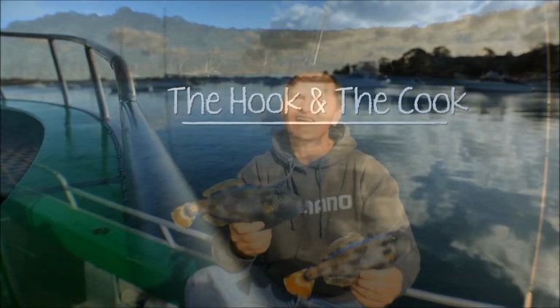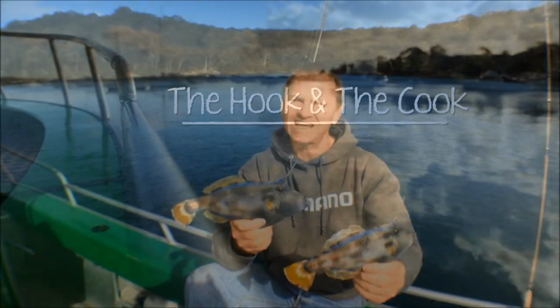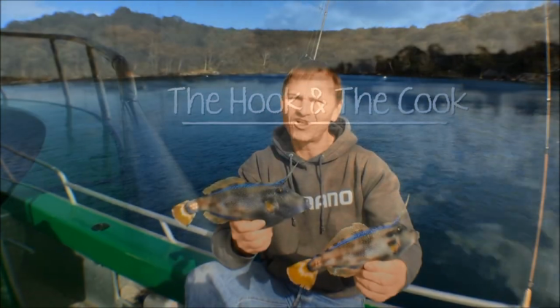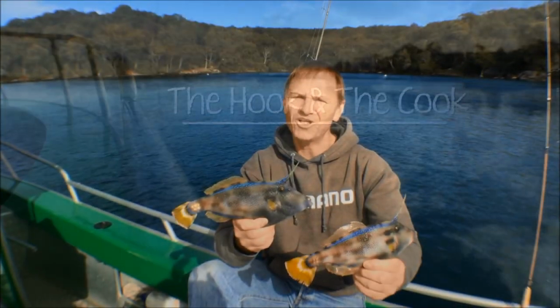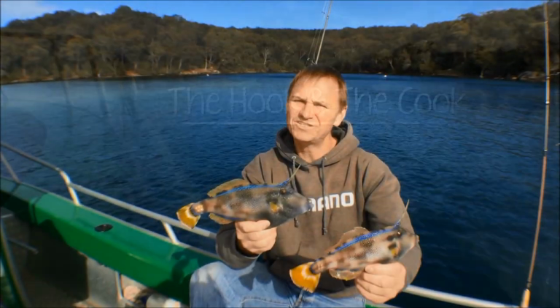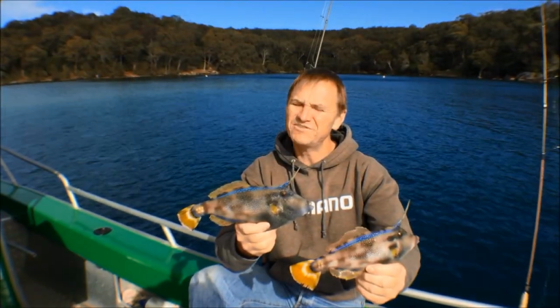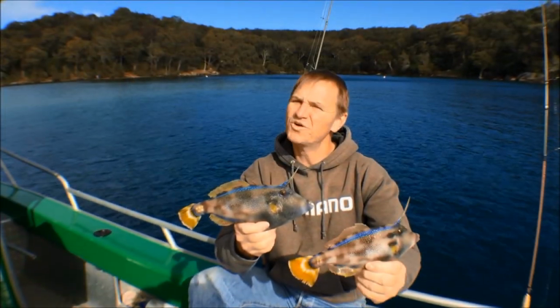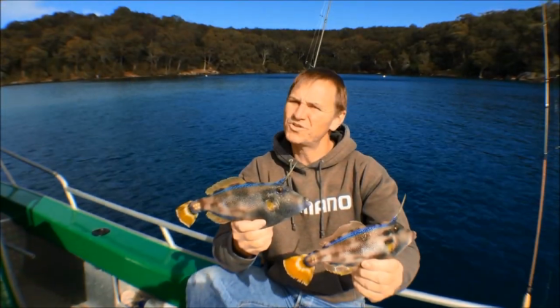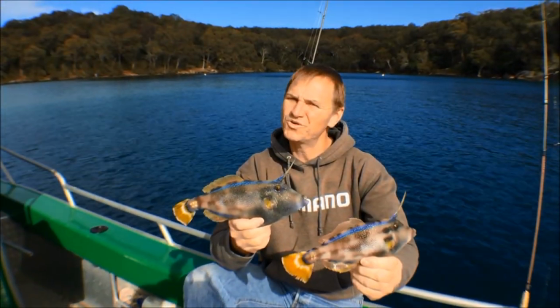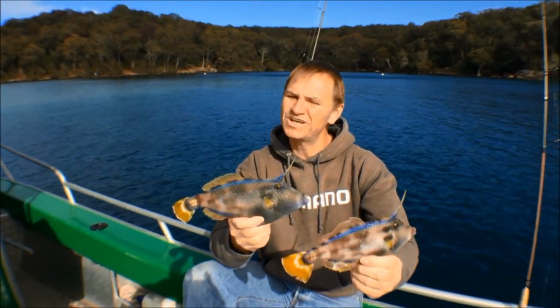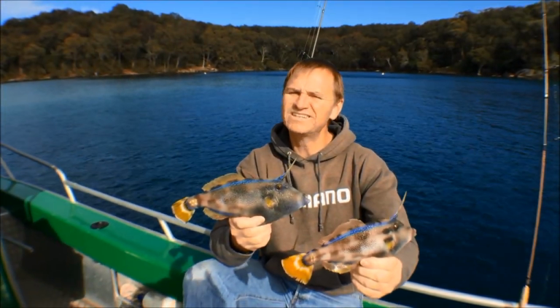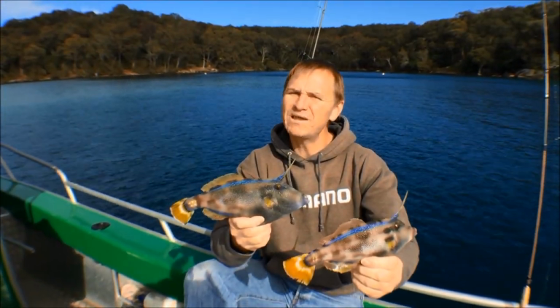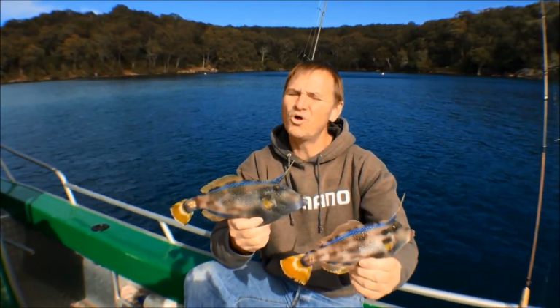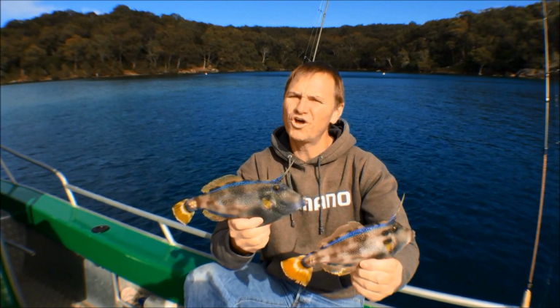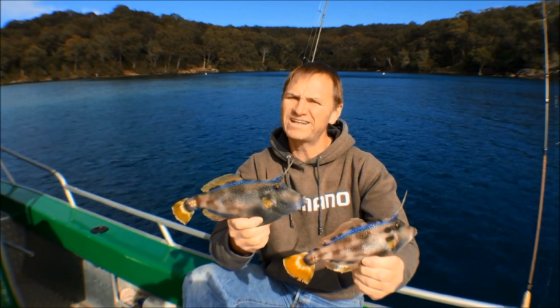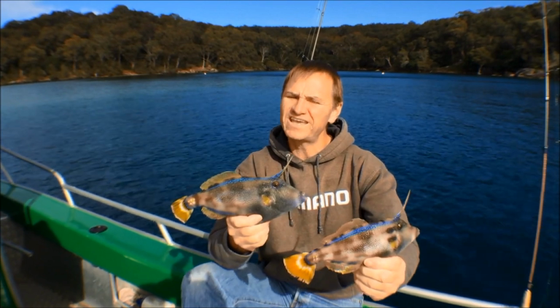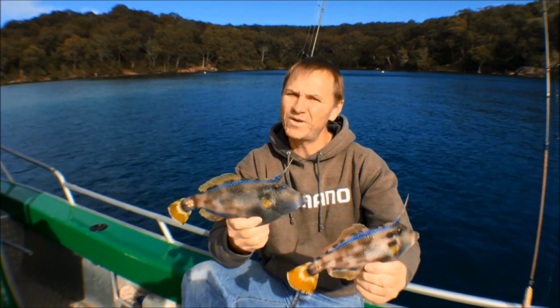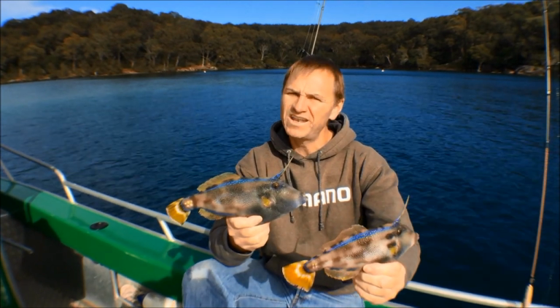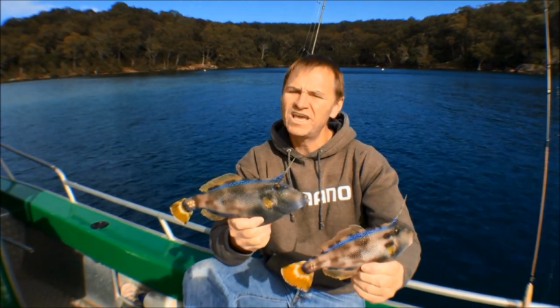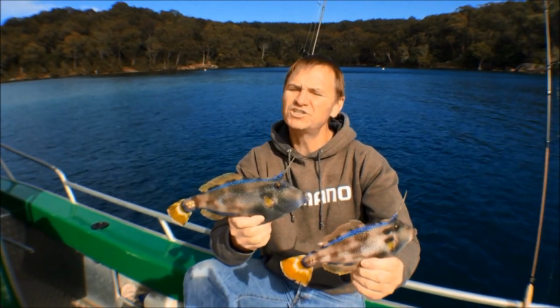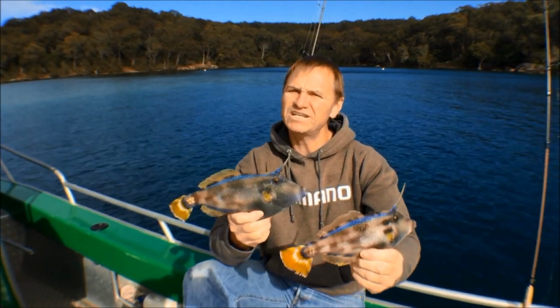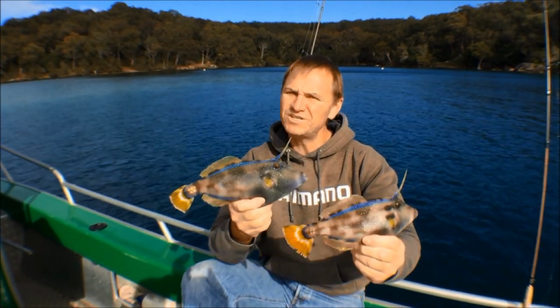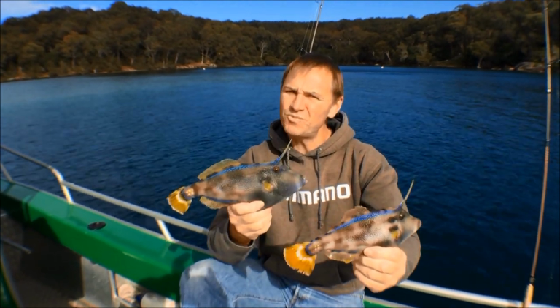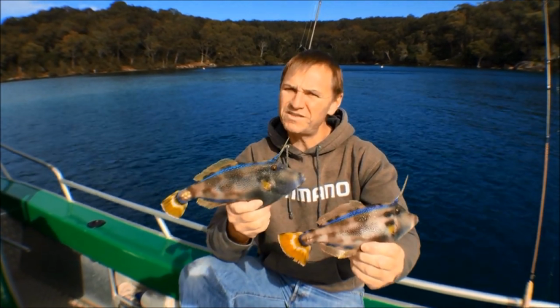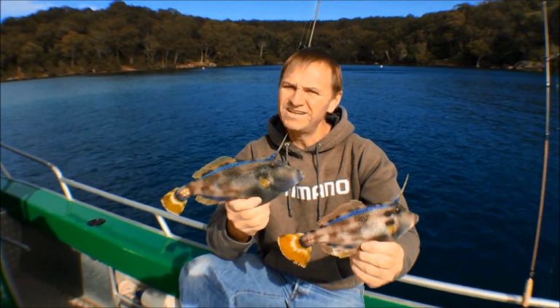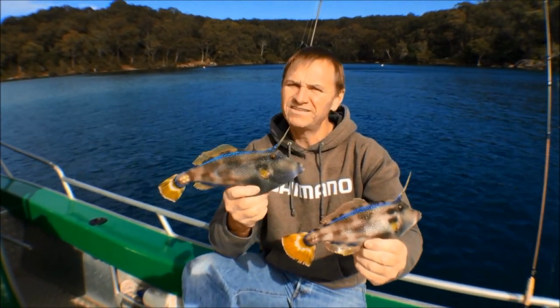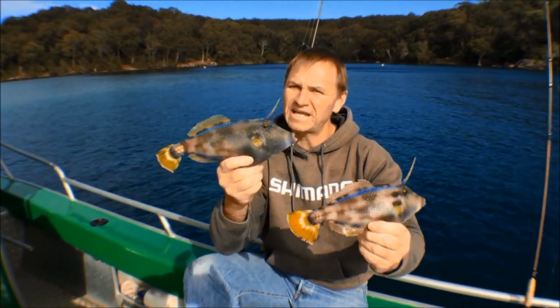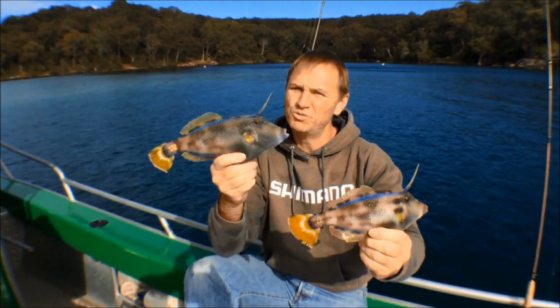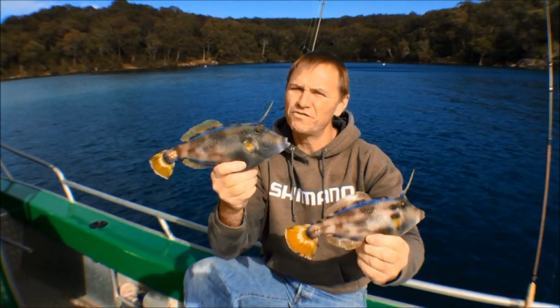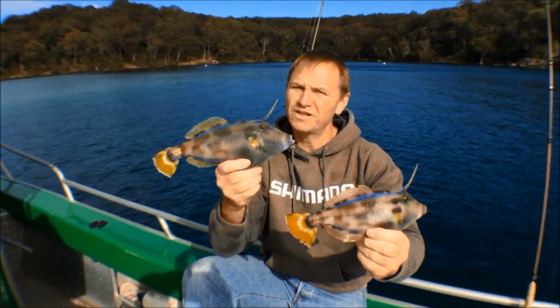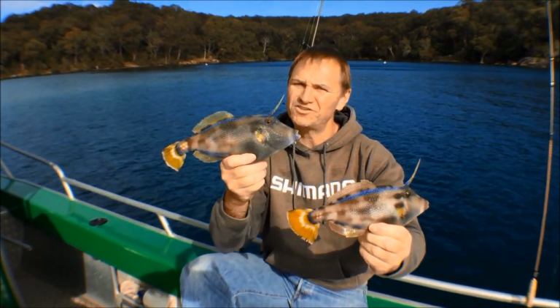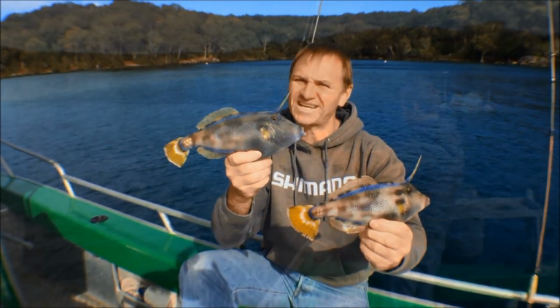G'day, Scotty Lyons here from The Hook and The Cook, and today Paul and I are going to take you out and show you a simple method to catch beautiful leather jackets.